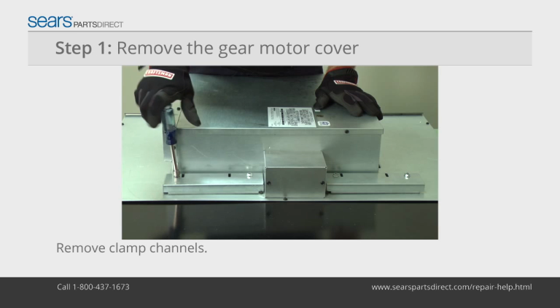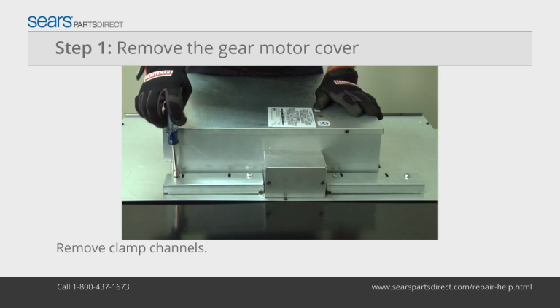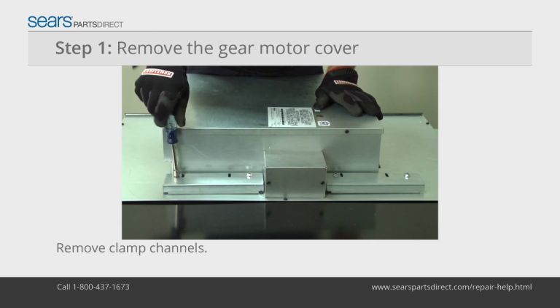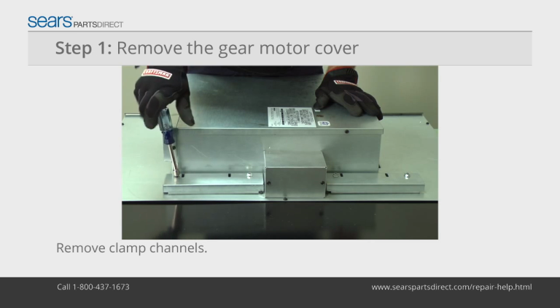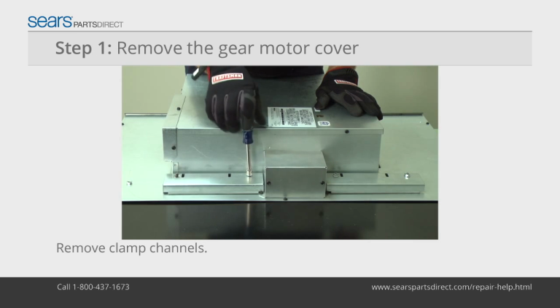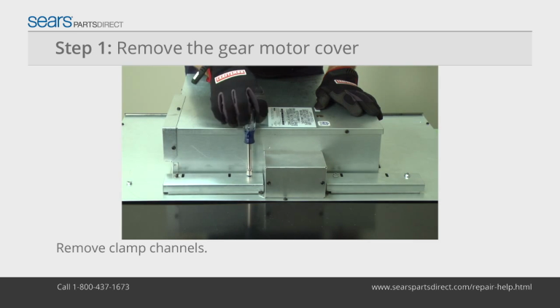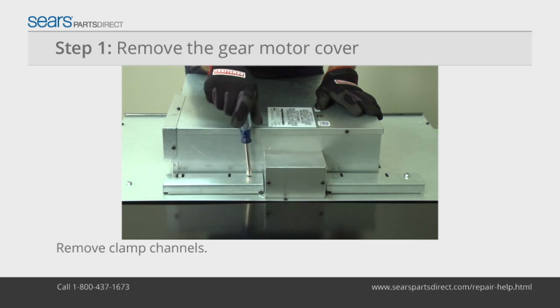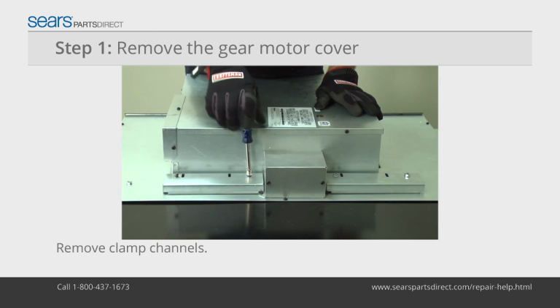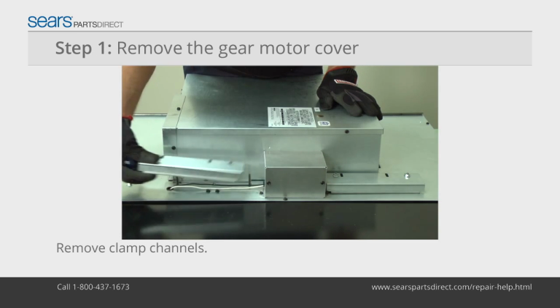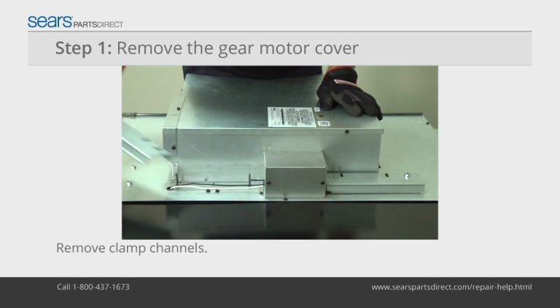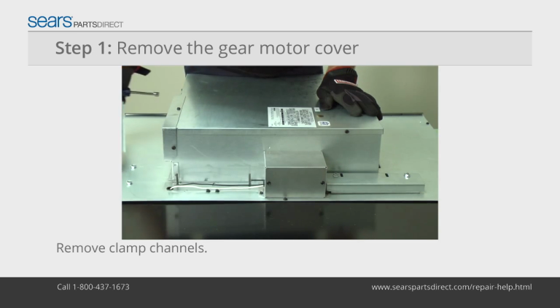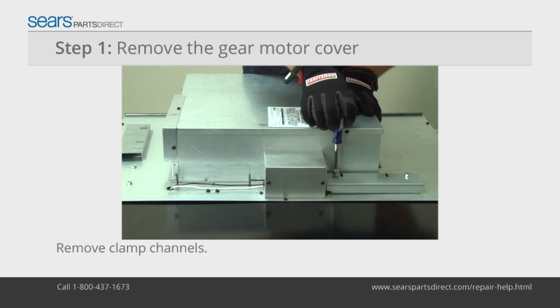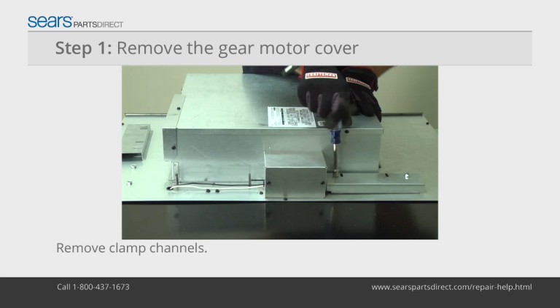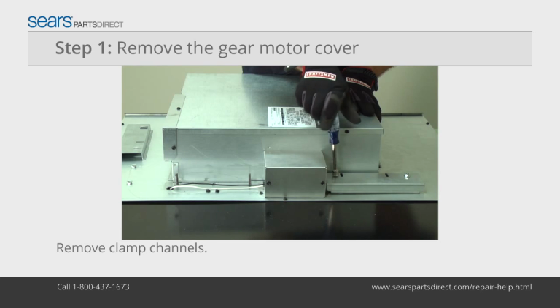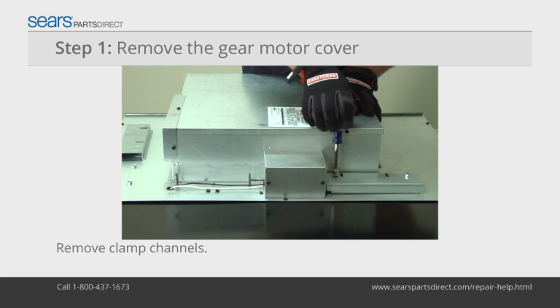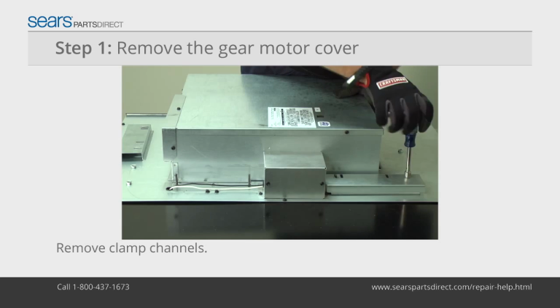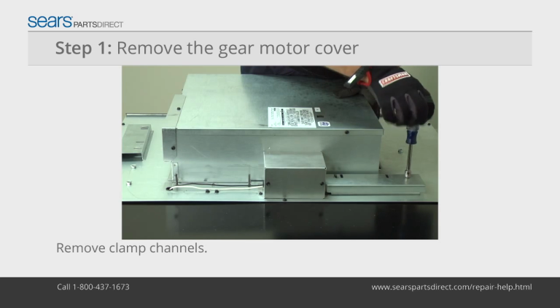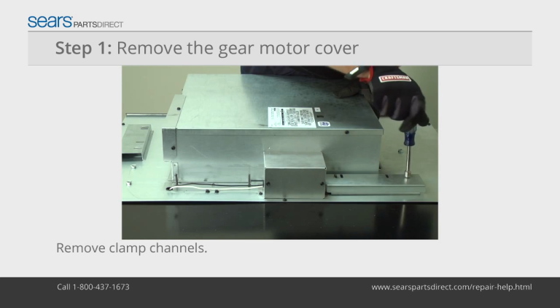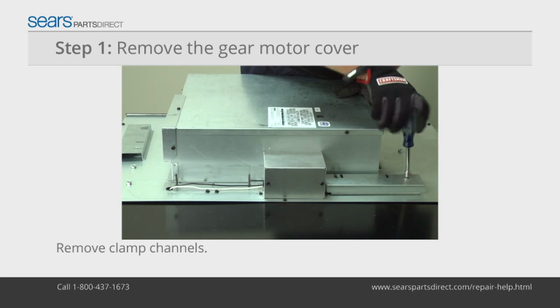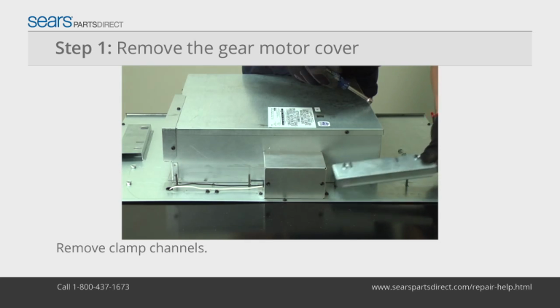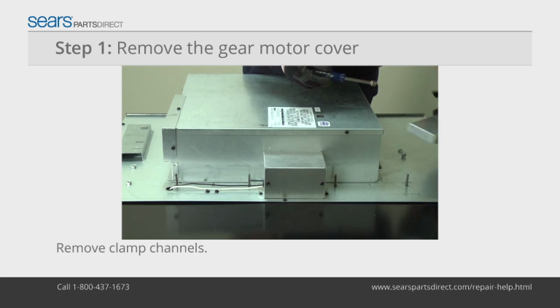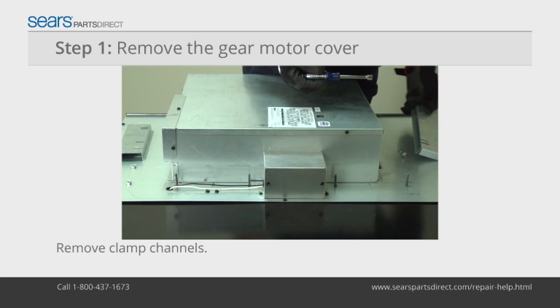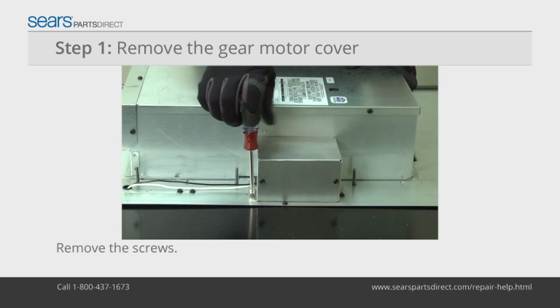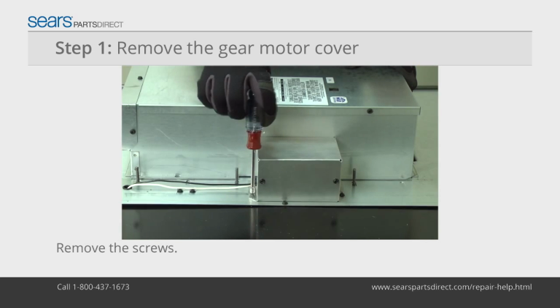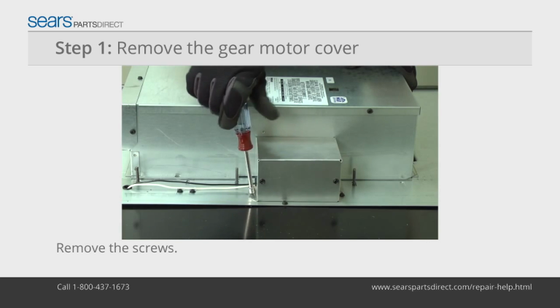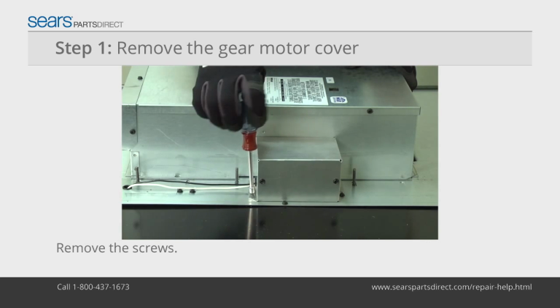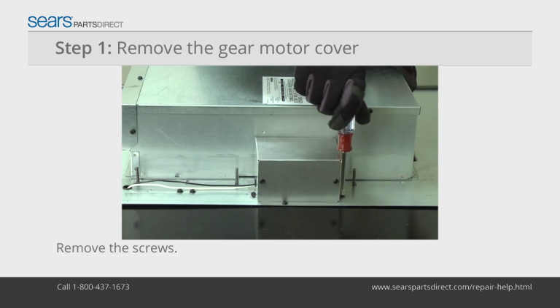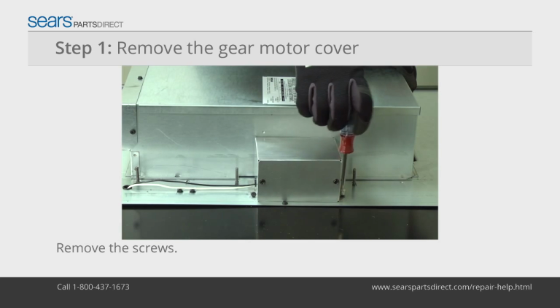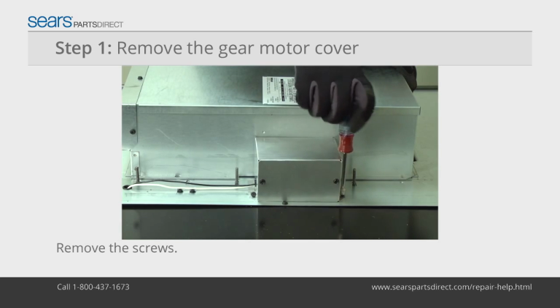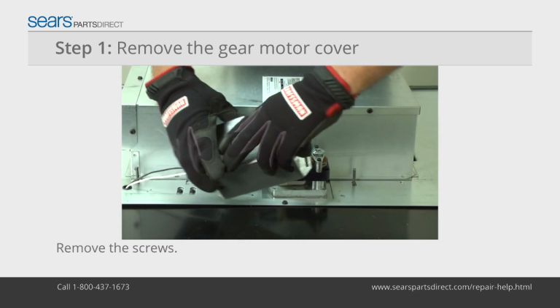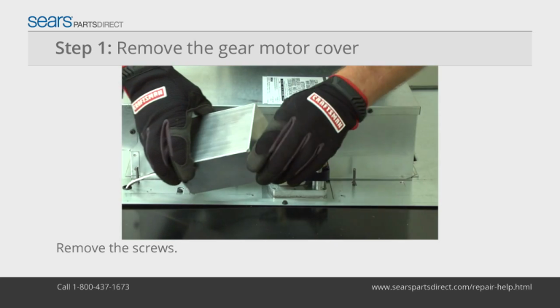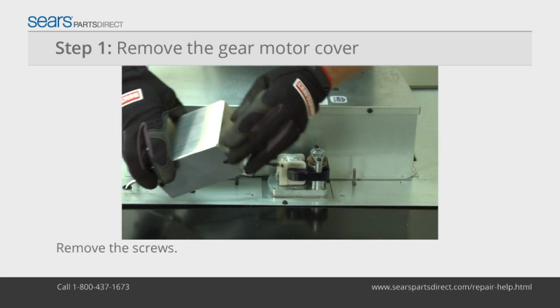With the power disconnected, remove the mounting nuts from the clamp channels and pull the channels off. Remove the screws from the gear motor cover.